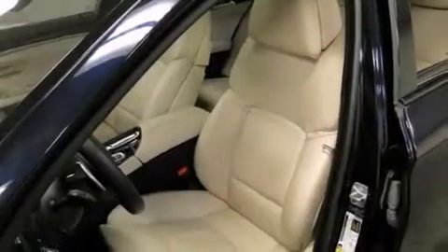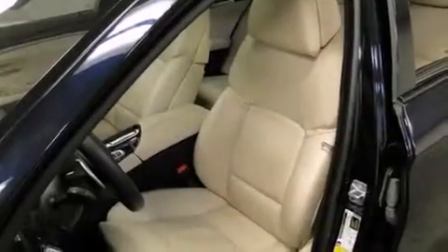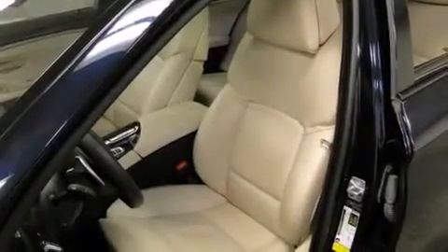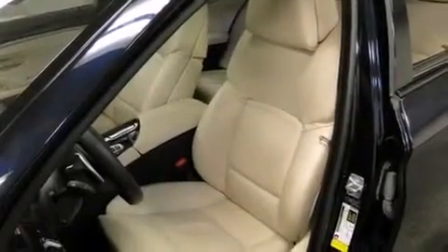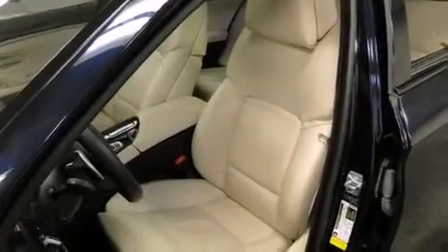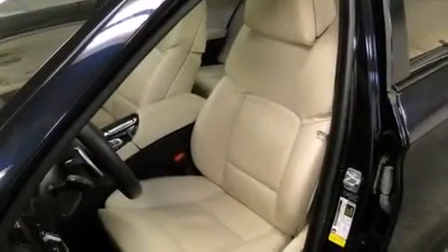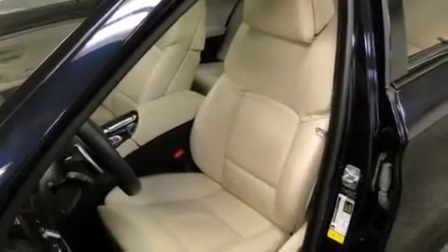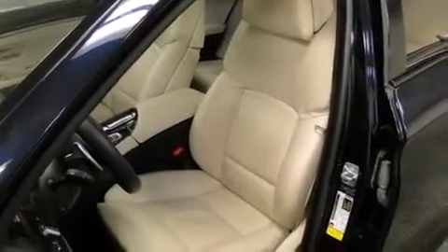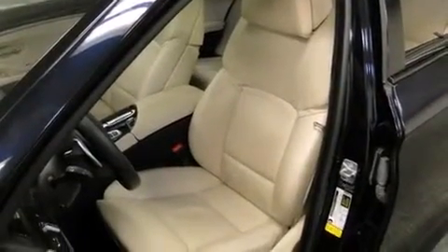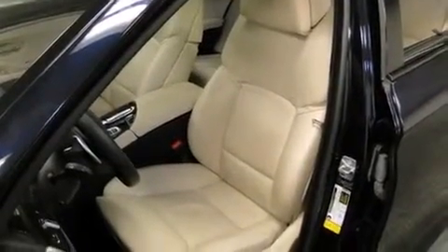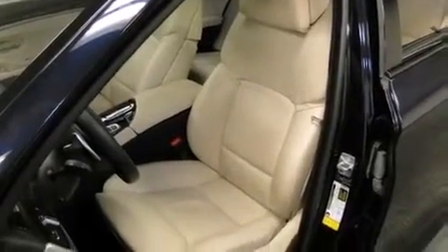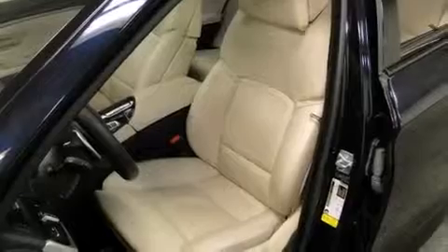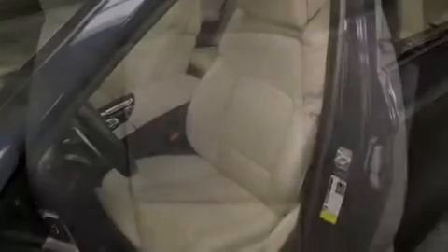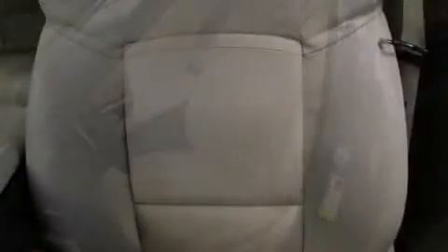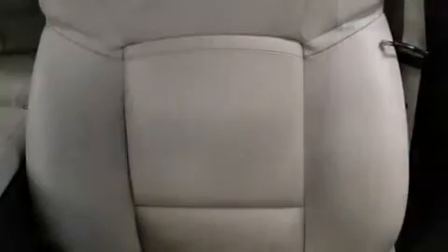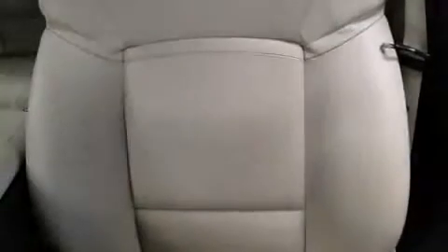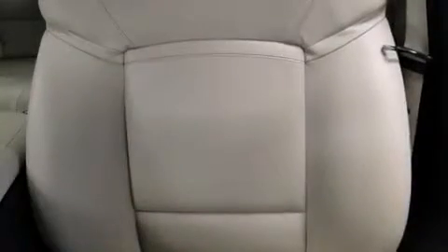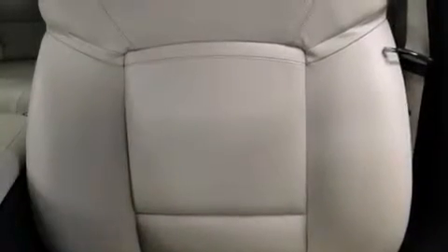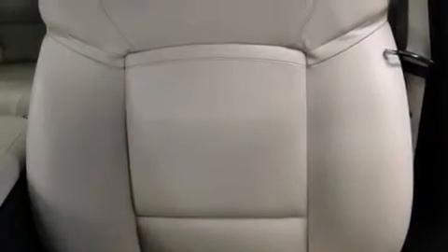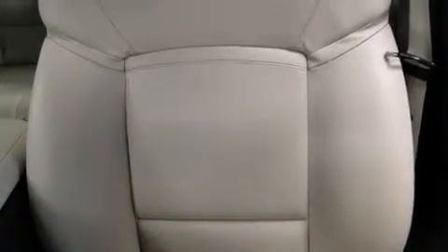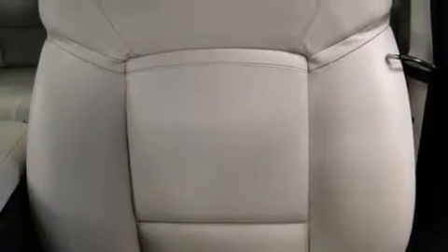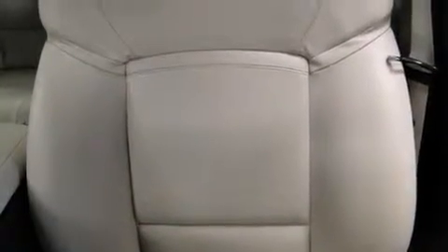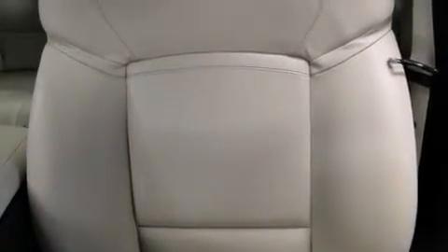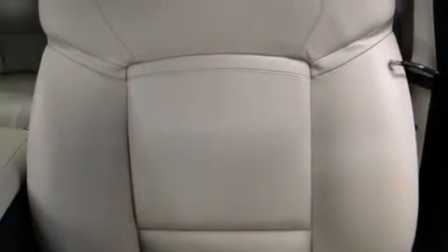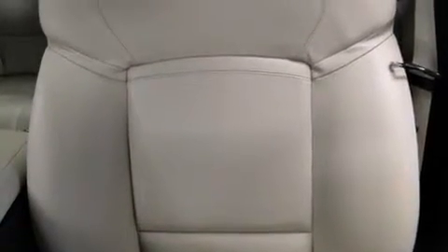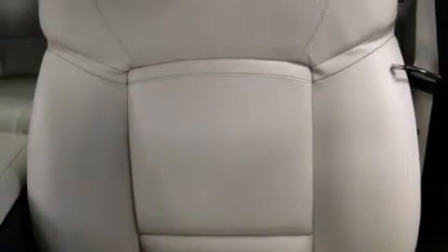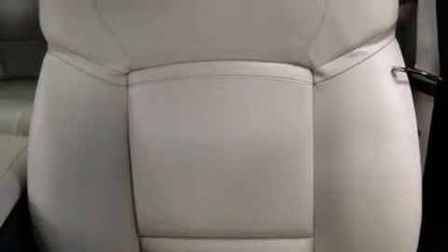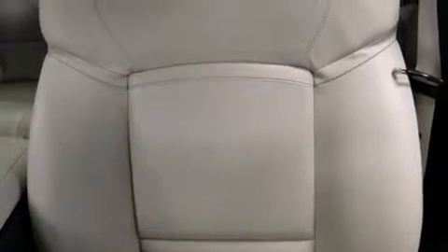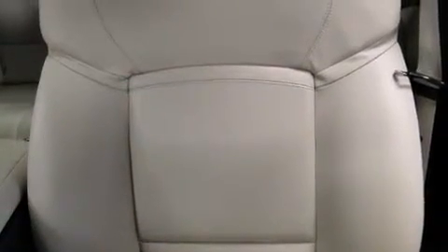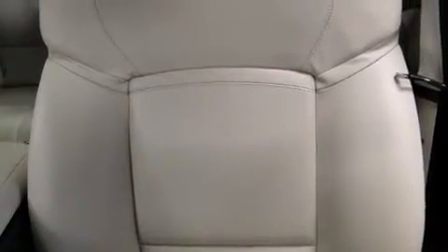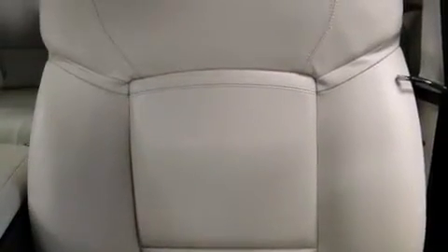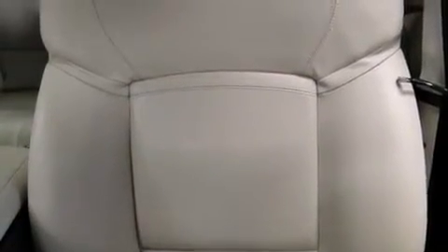Additional features include Dakota leather upholstery, cornering lights, adaptive brake lights, and automatic collision notification.